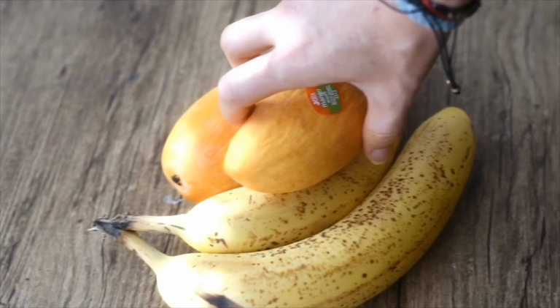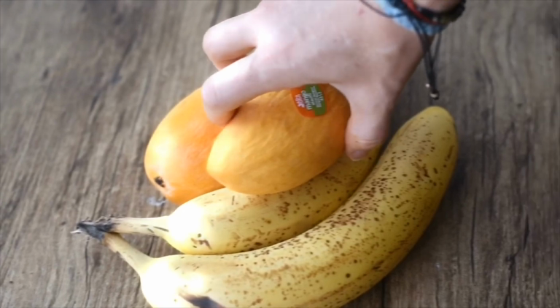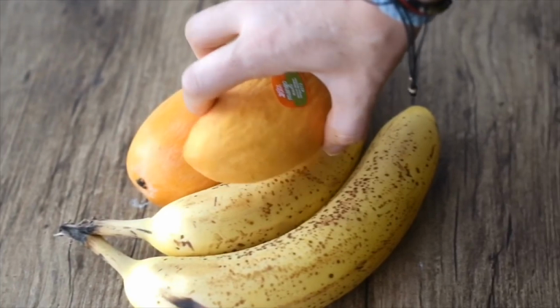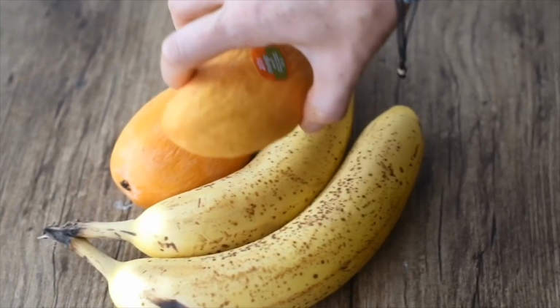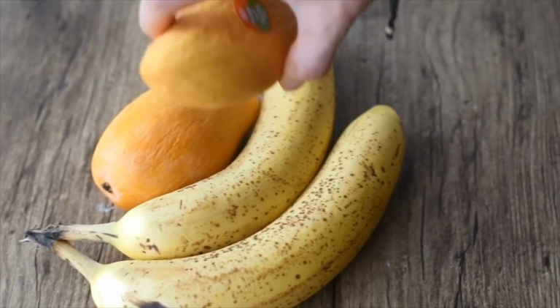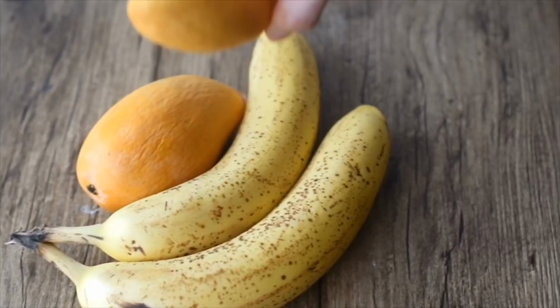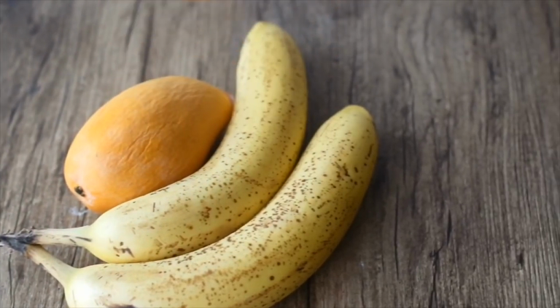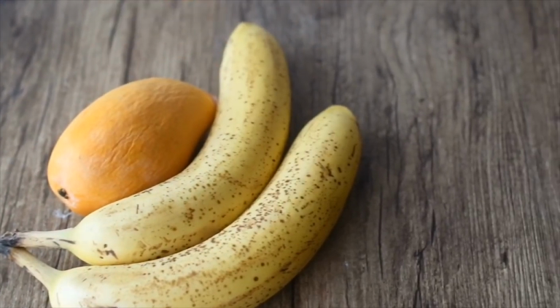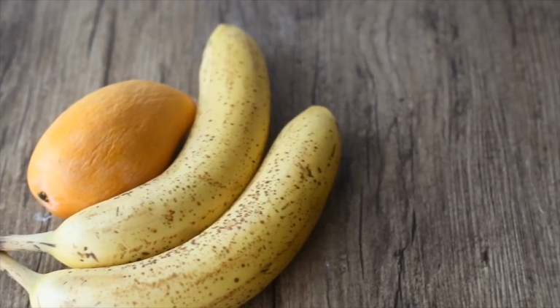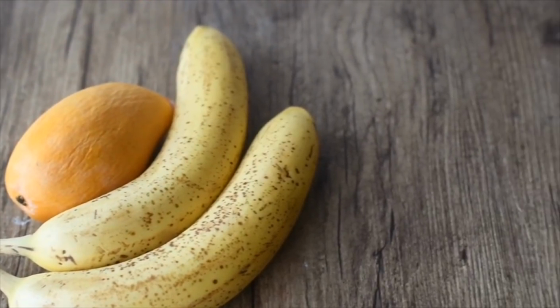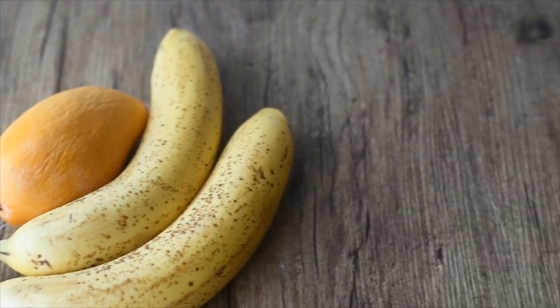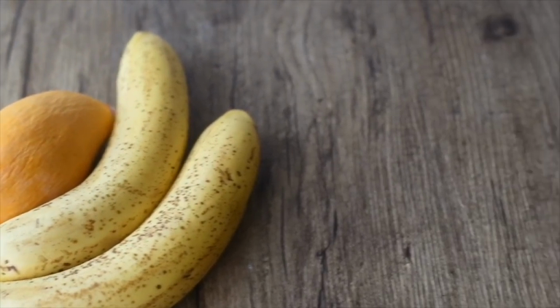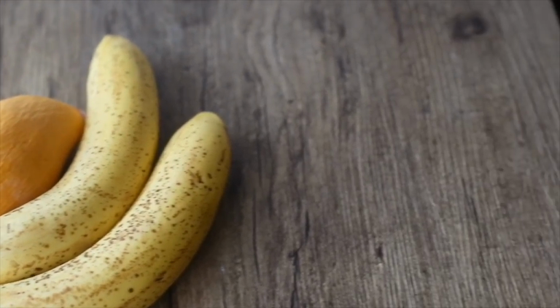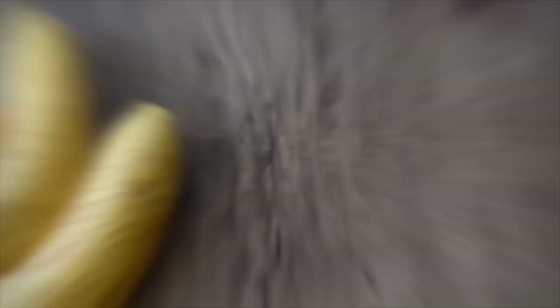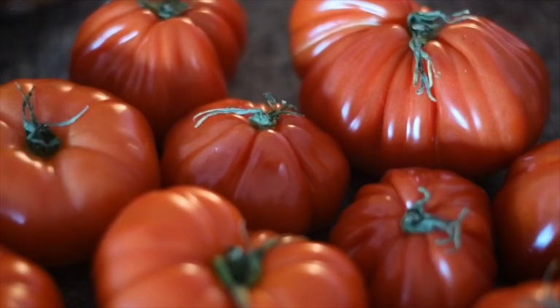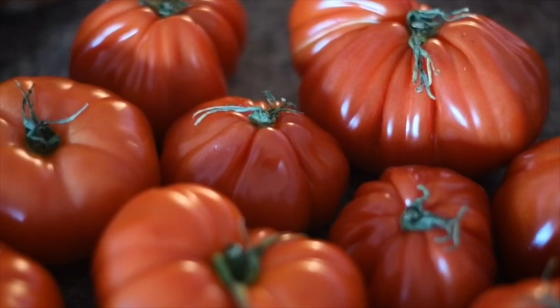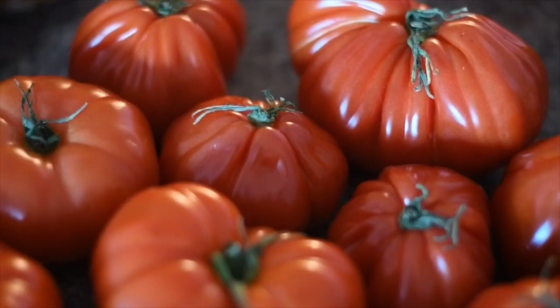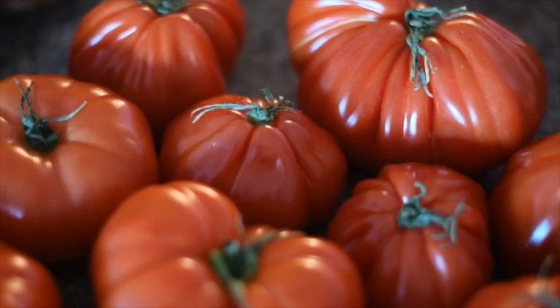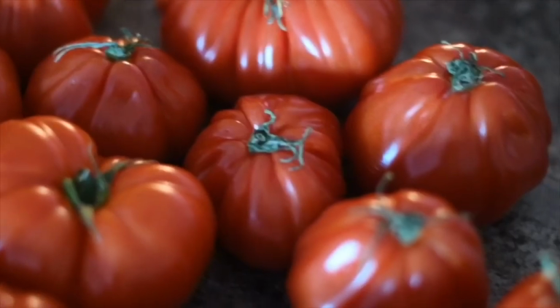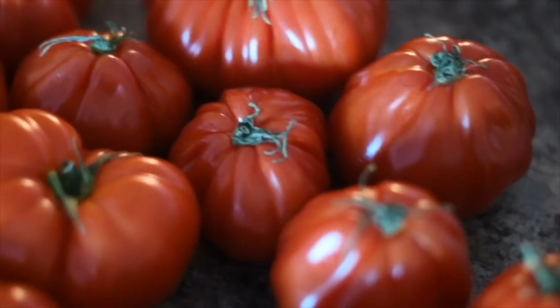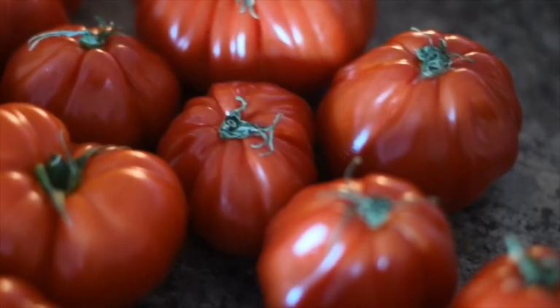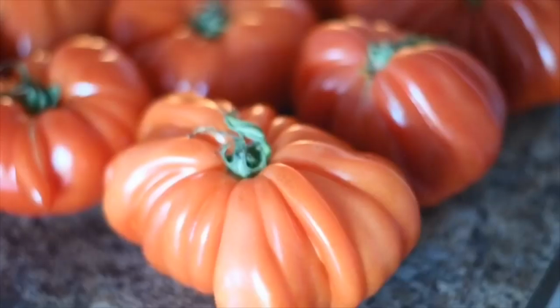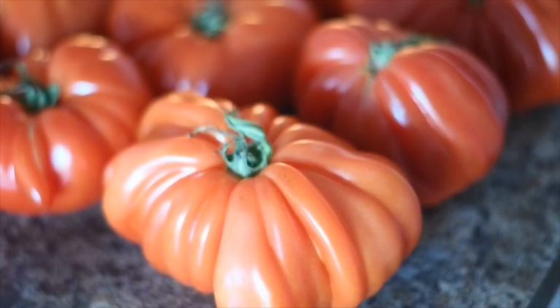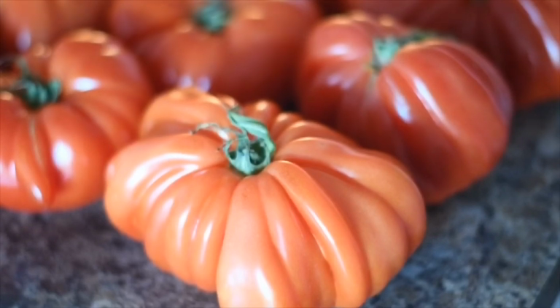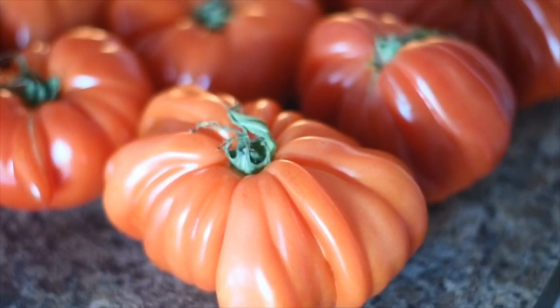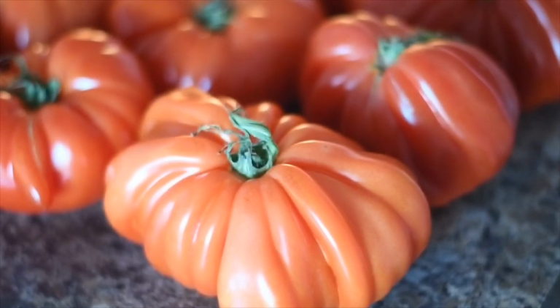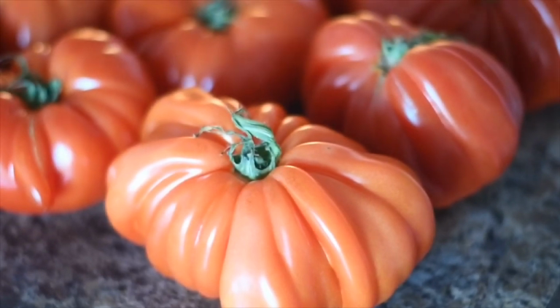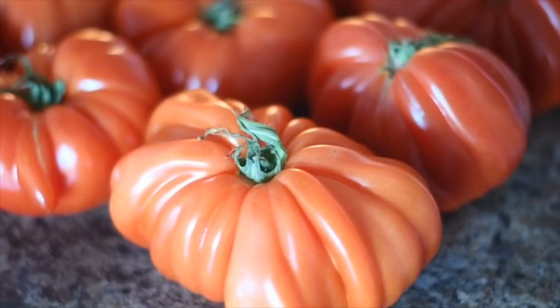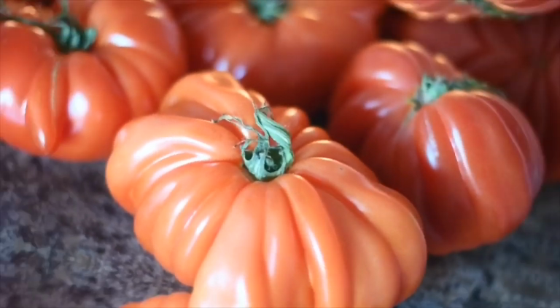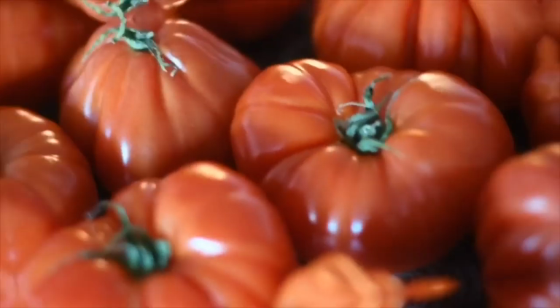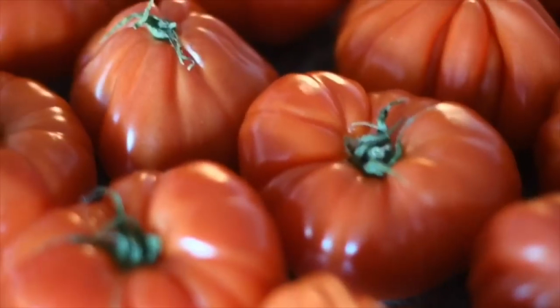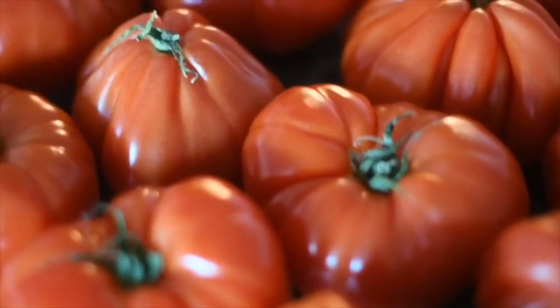Then I enjoyed my breakfast — my giant papaya. It was so good. Then as a snack between breakfast and lunch, I had two bananas and two mangoes.